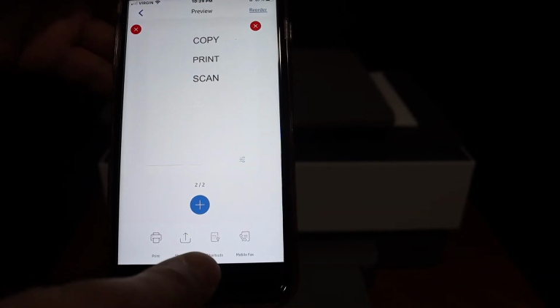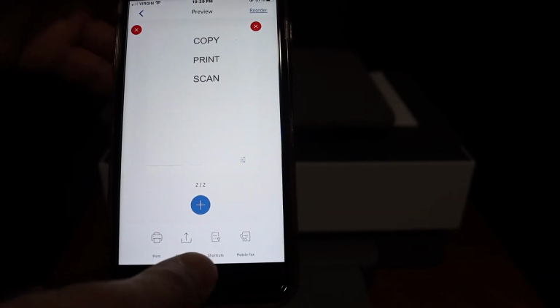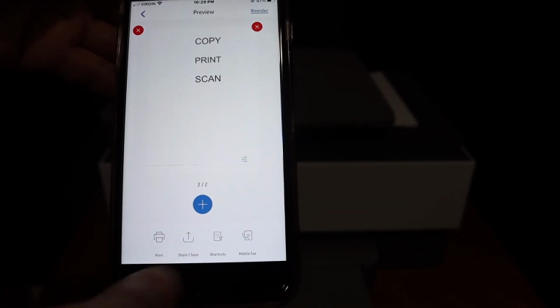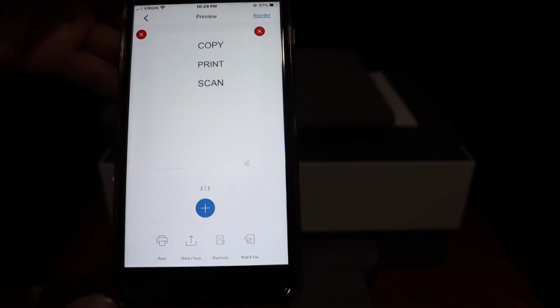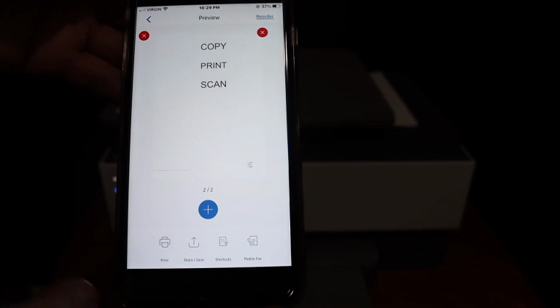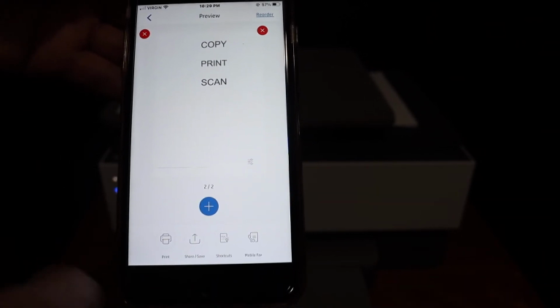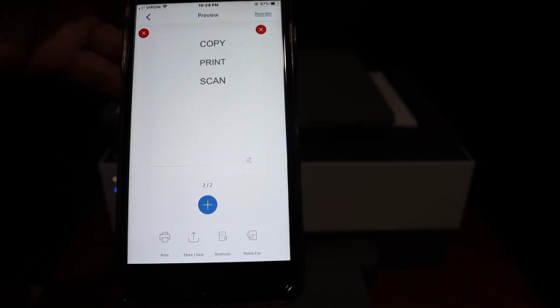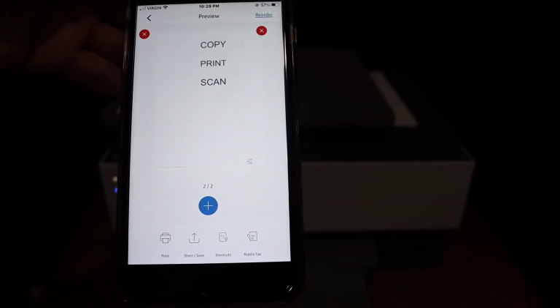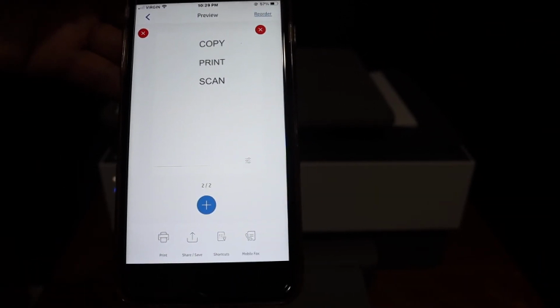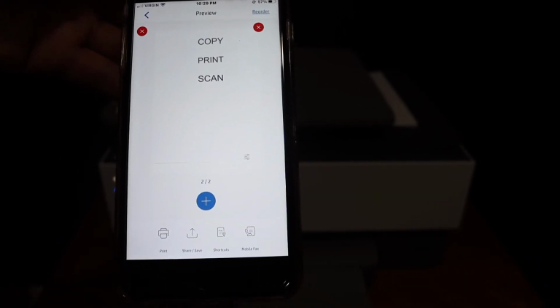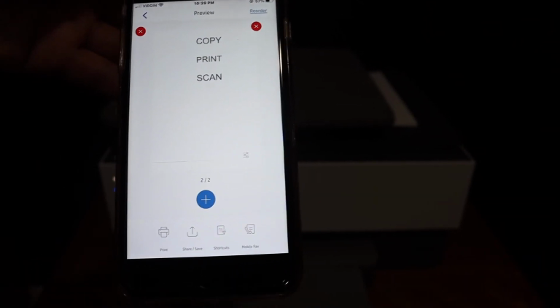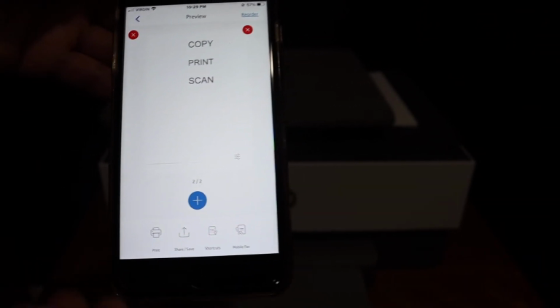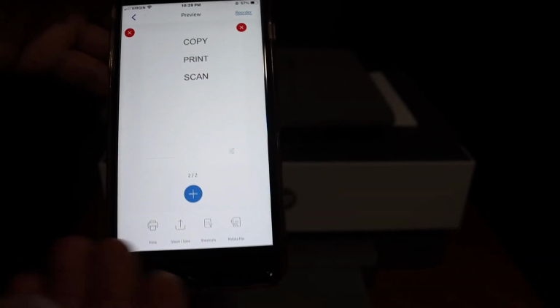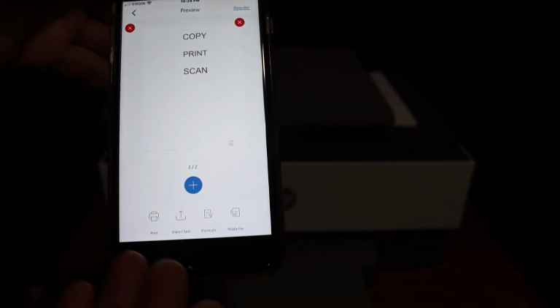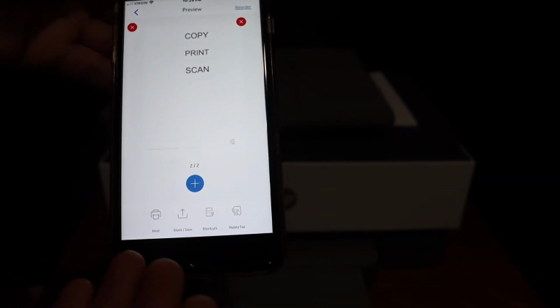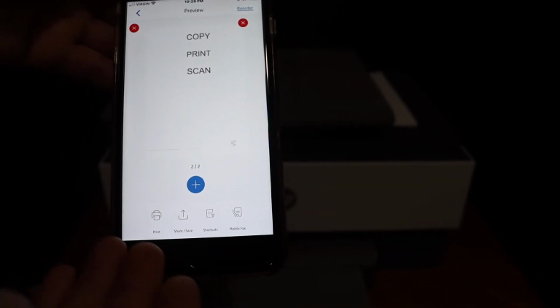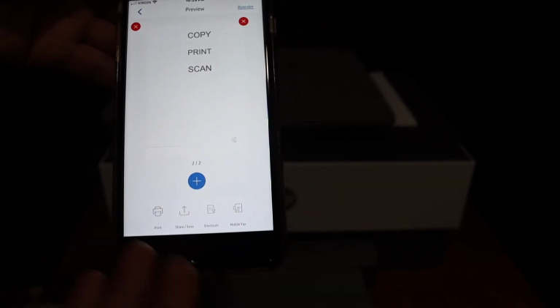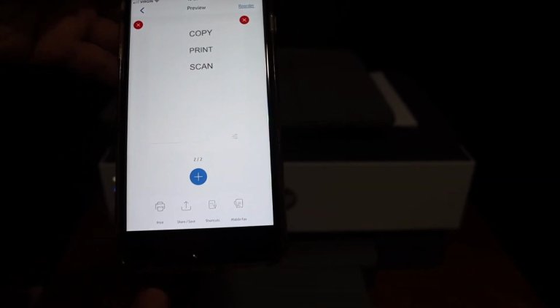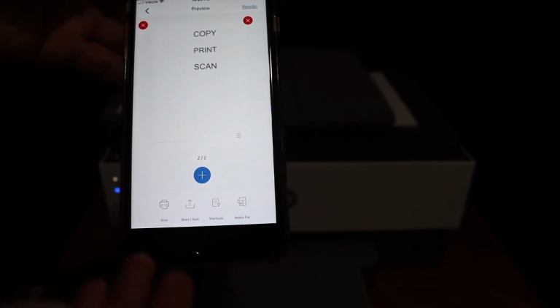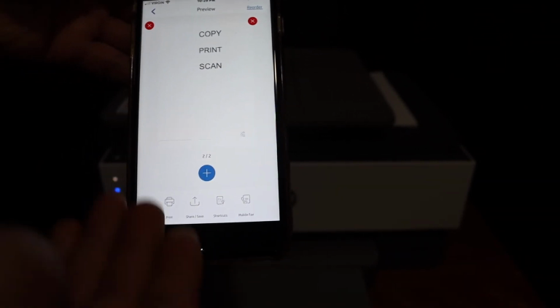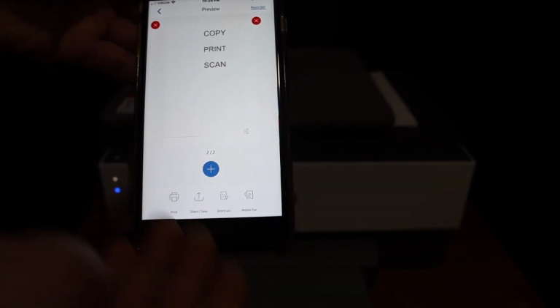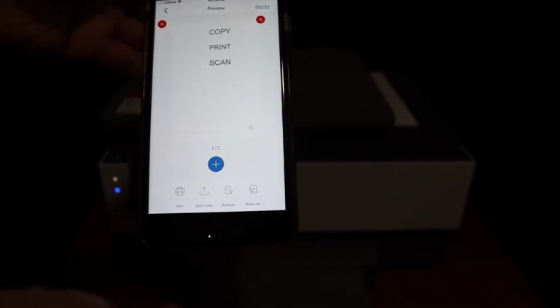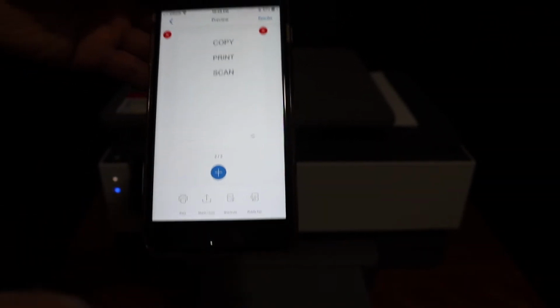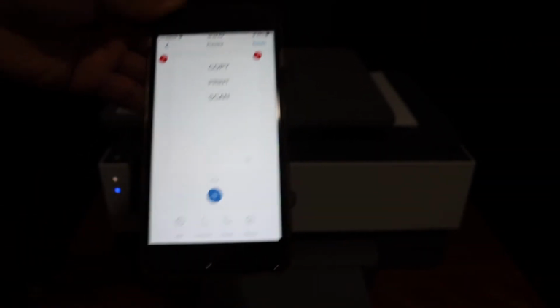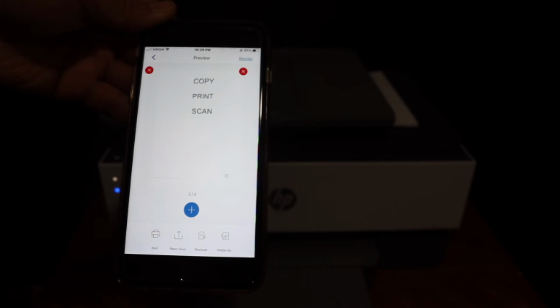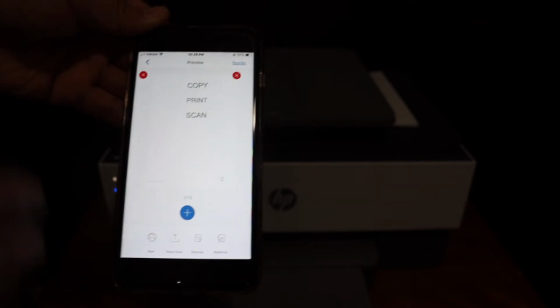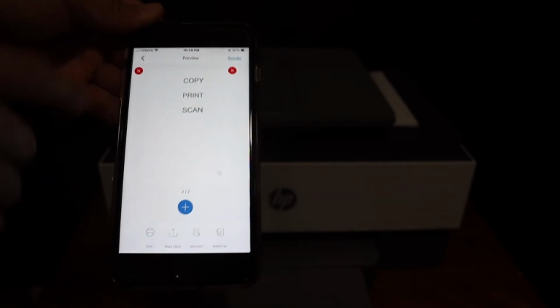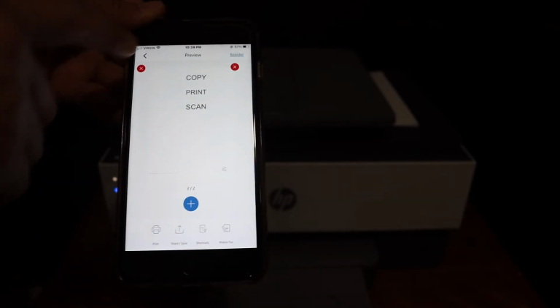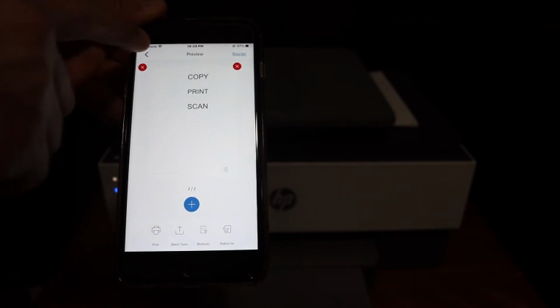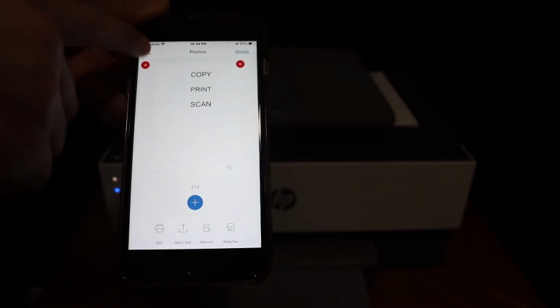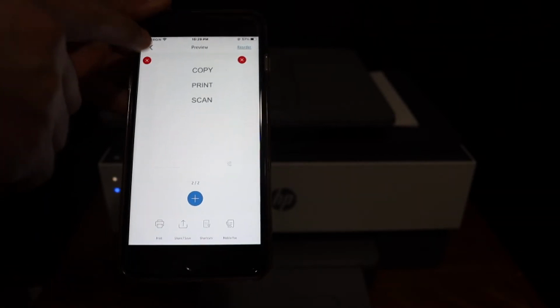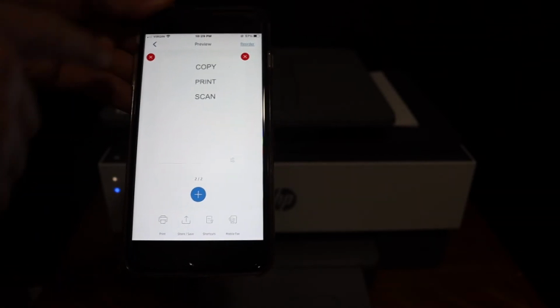Both pages are now available here. From here you can share them, send by email, or if you want to print, you can just click on the print button.